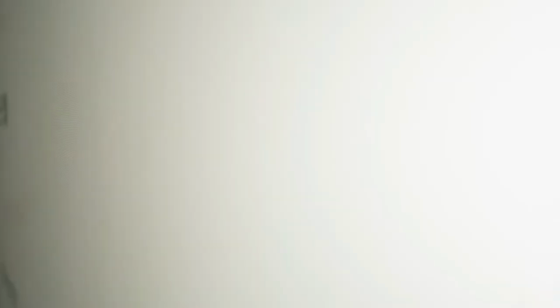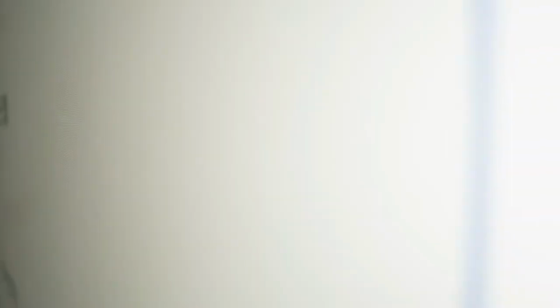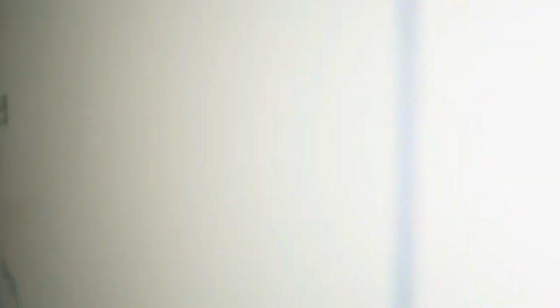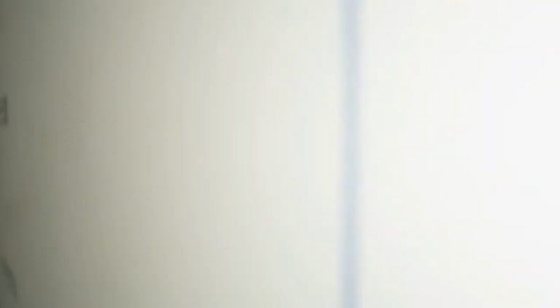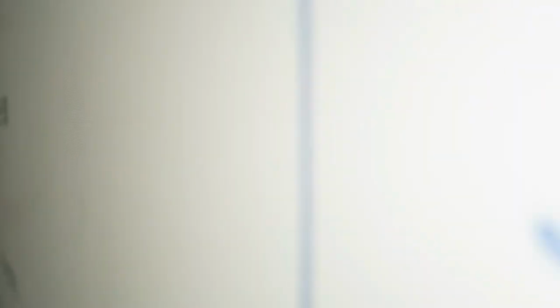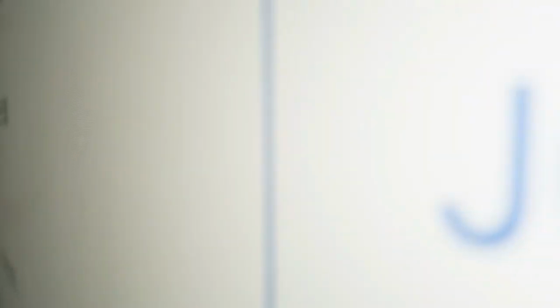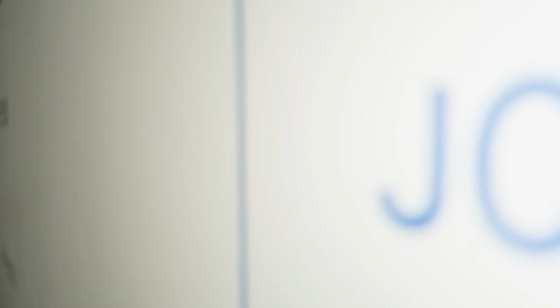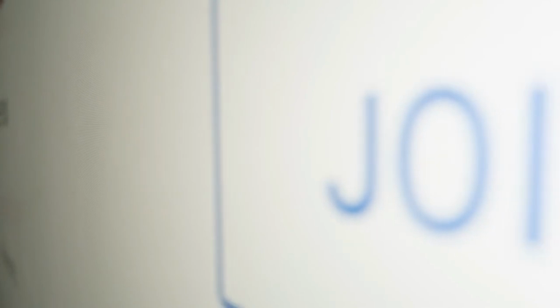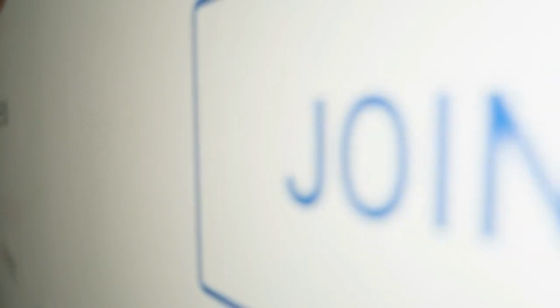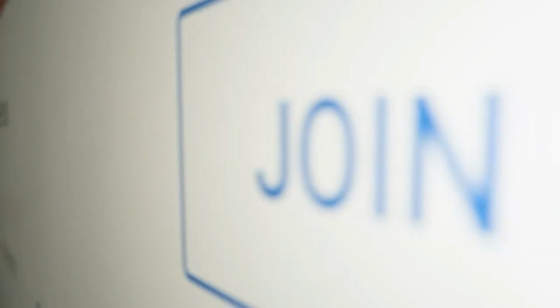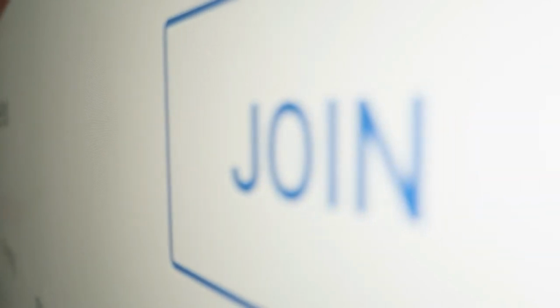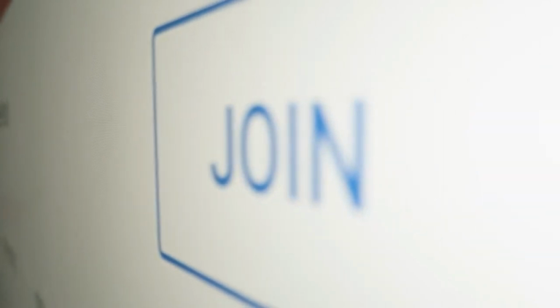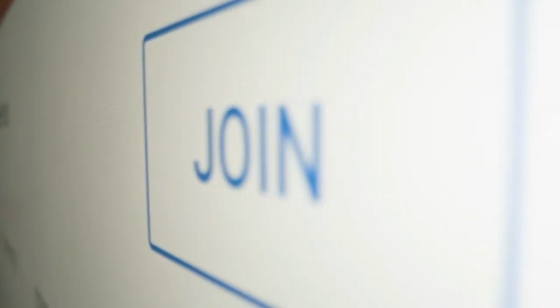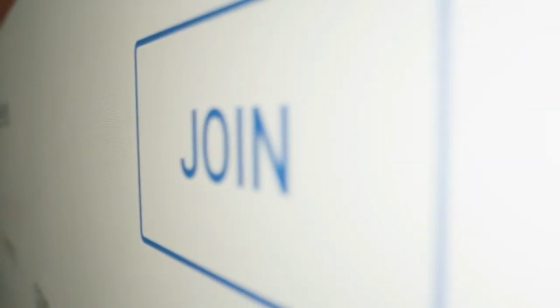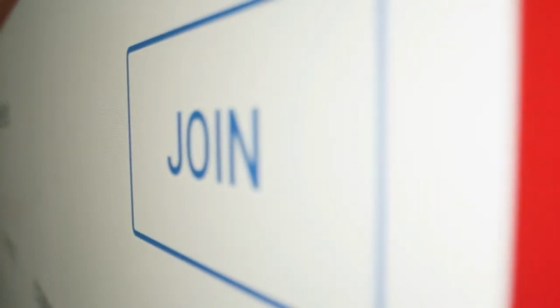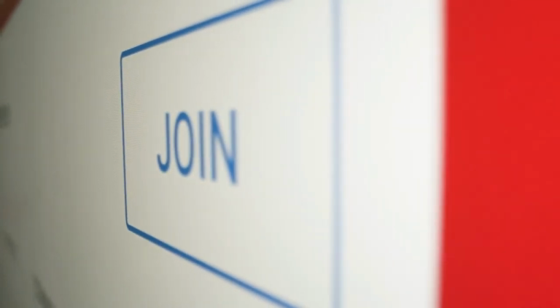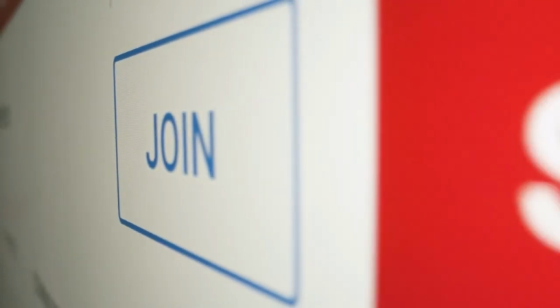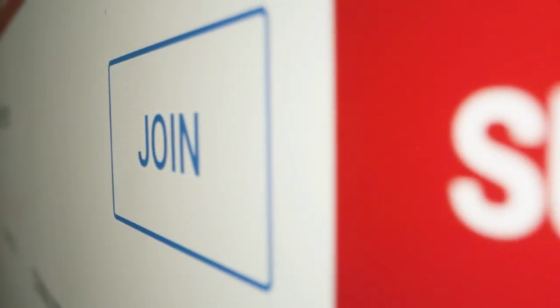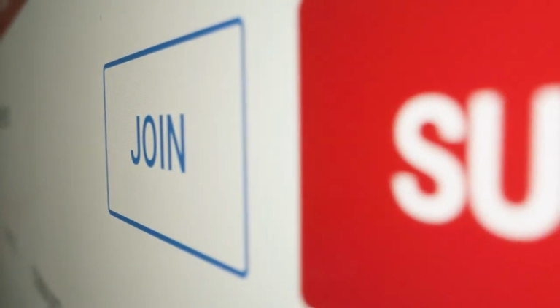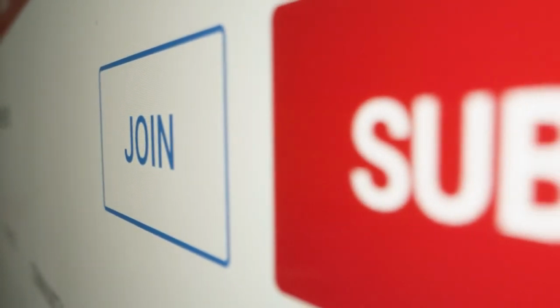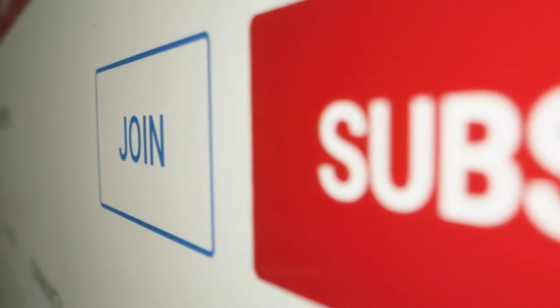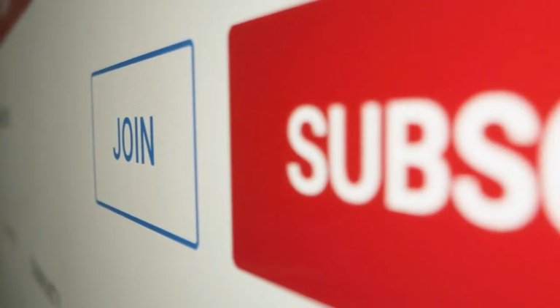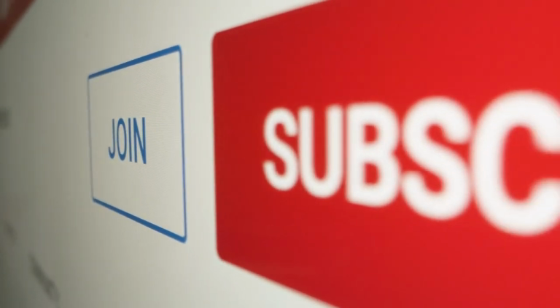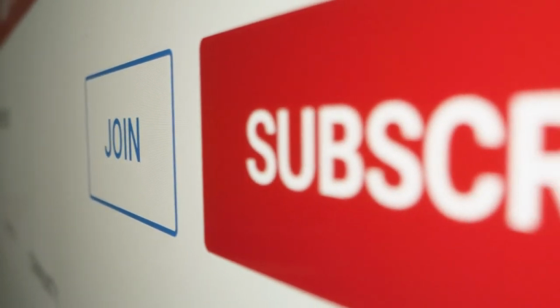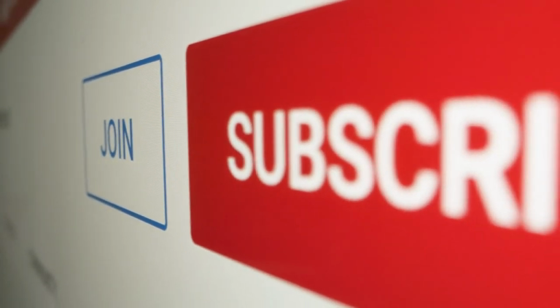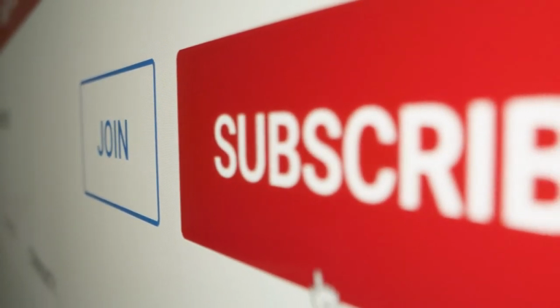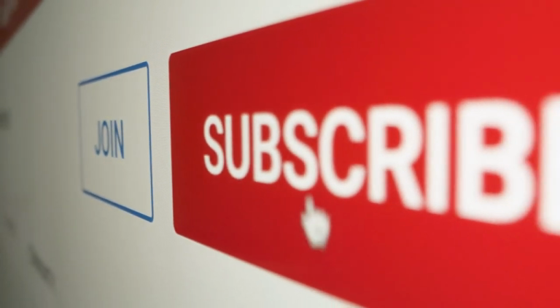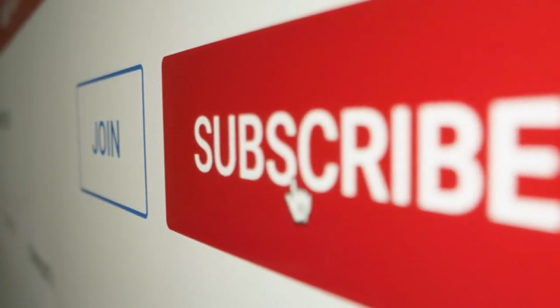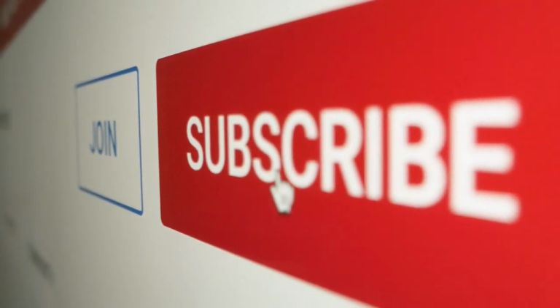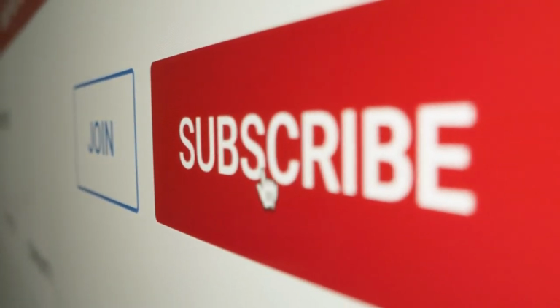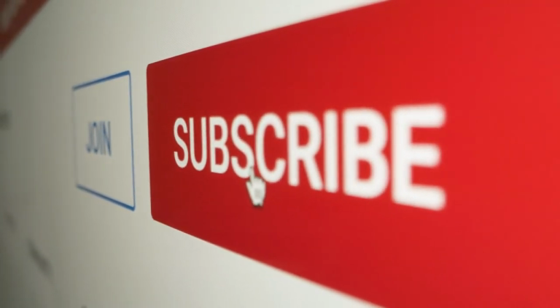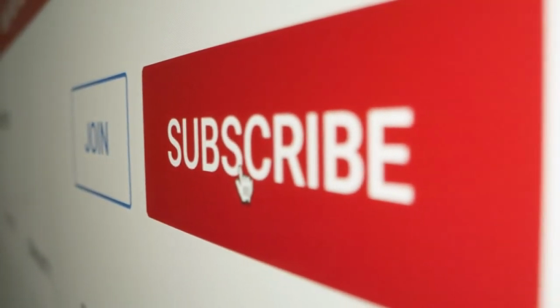If you enjoyed today's video, then like and share, and subscribe to our channel.